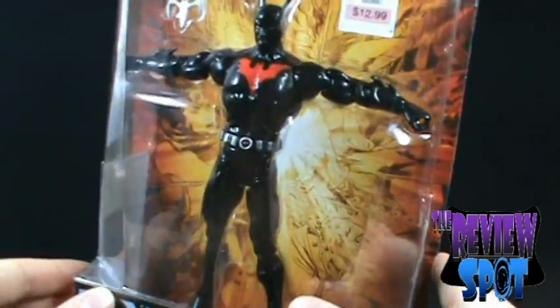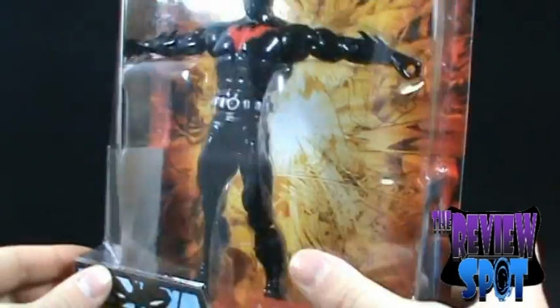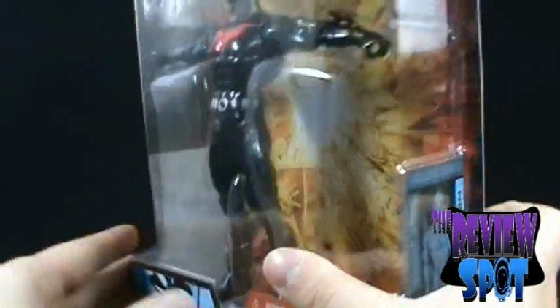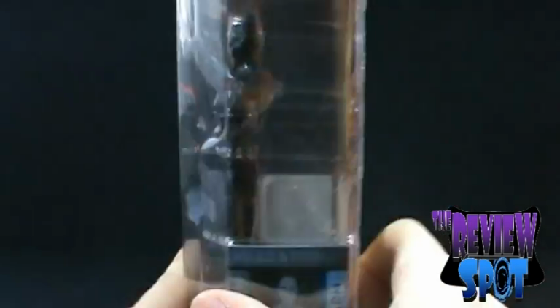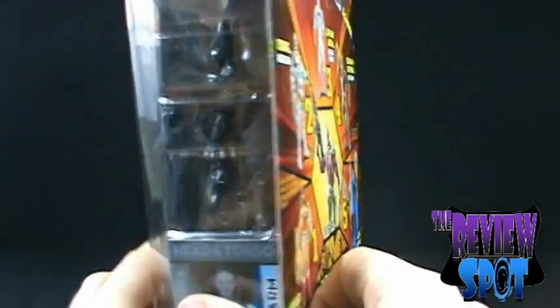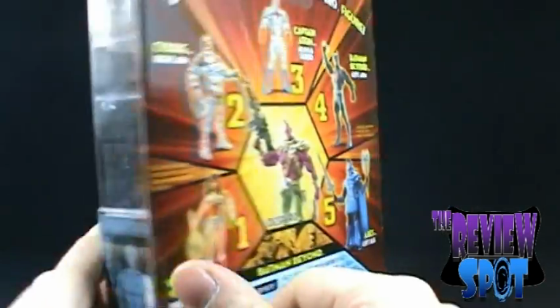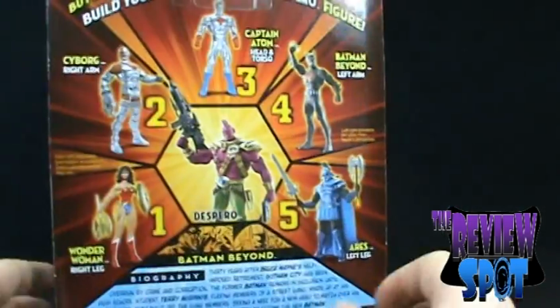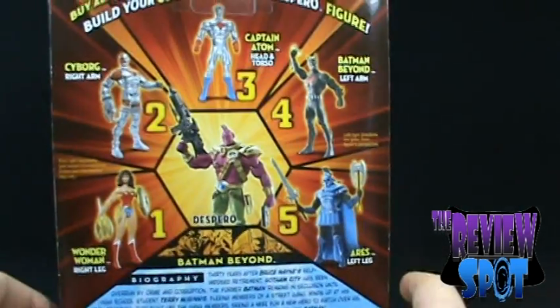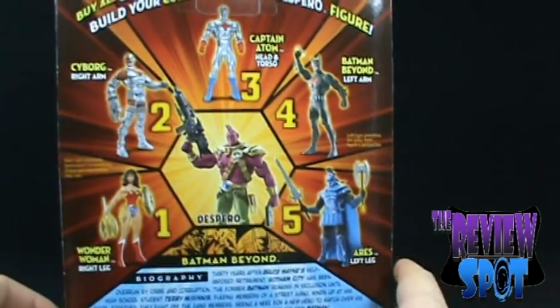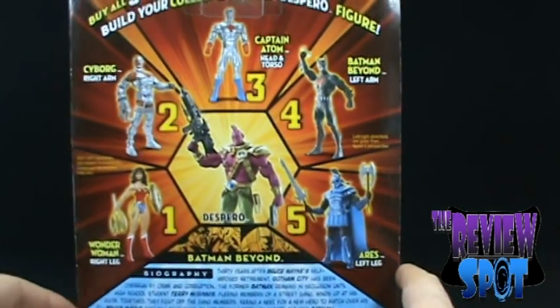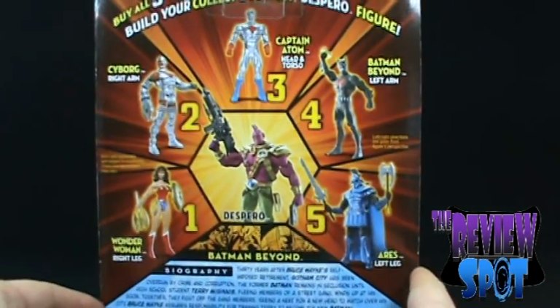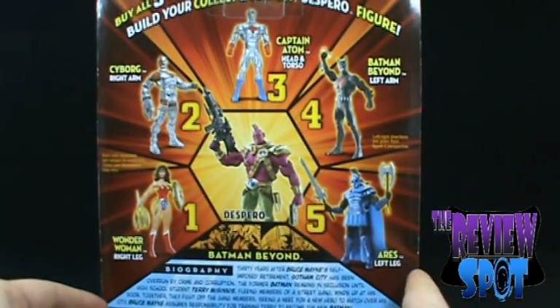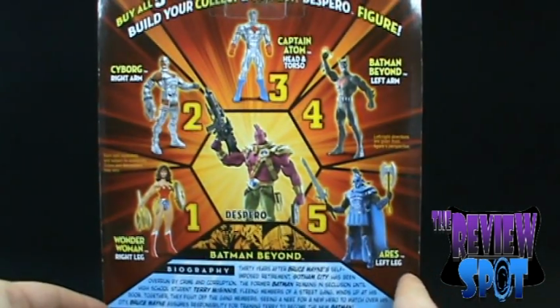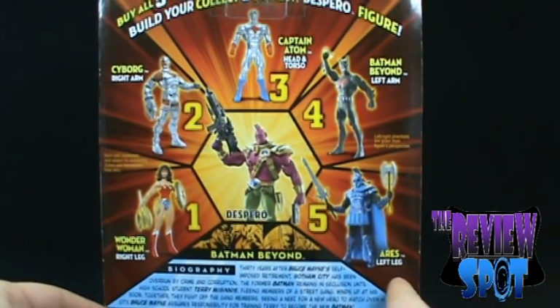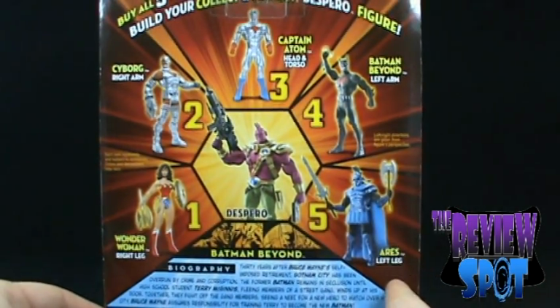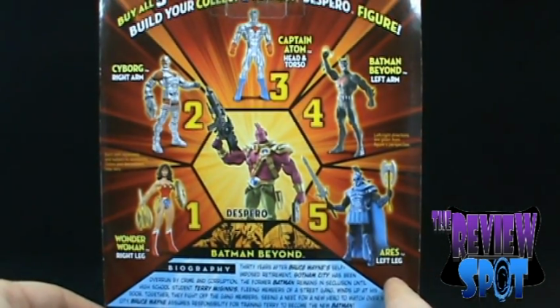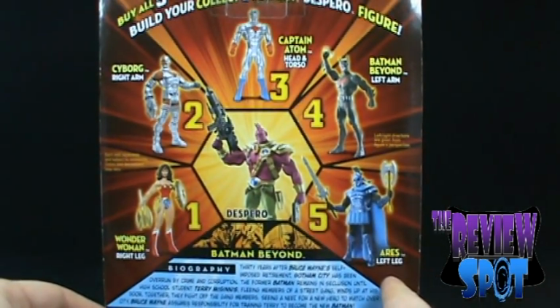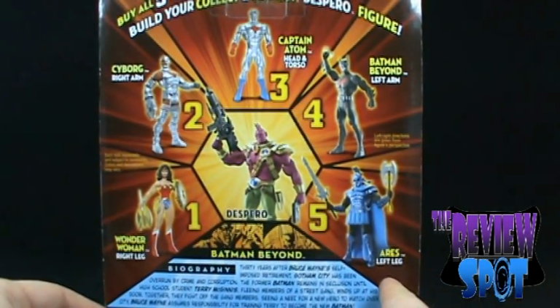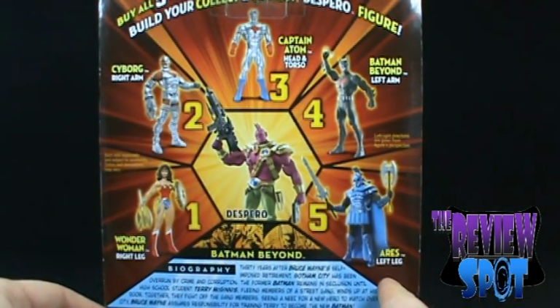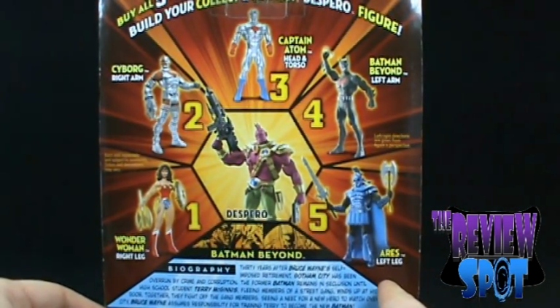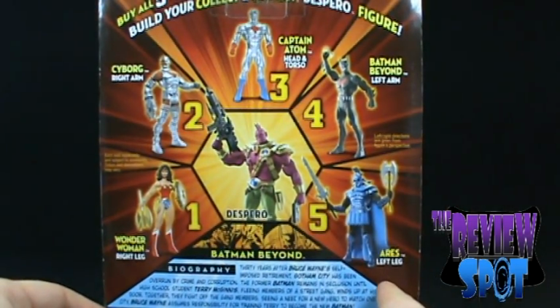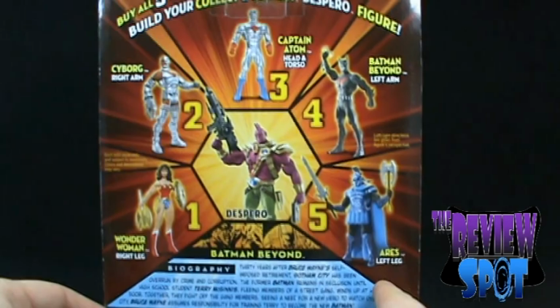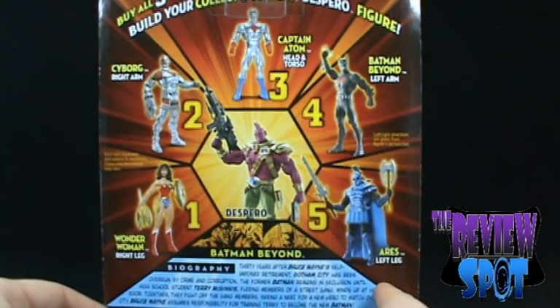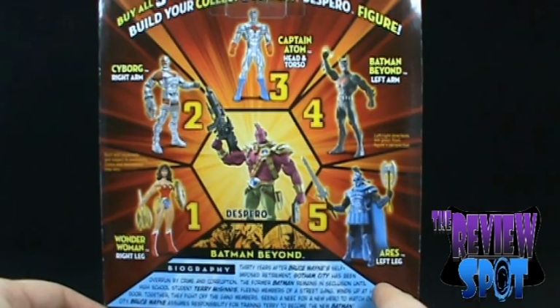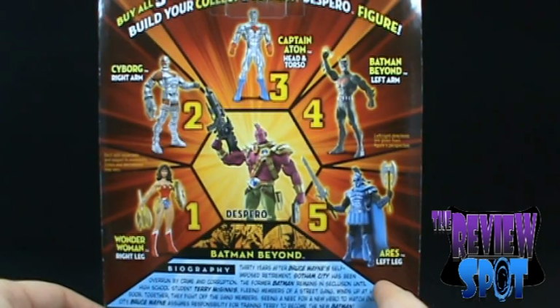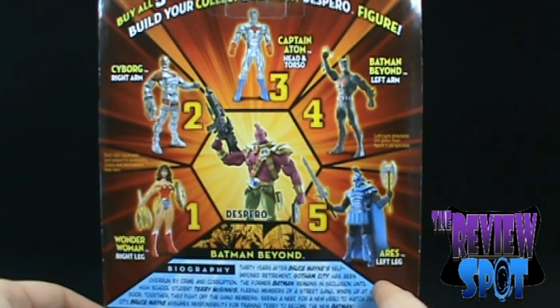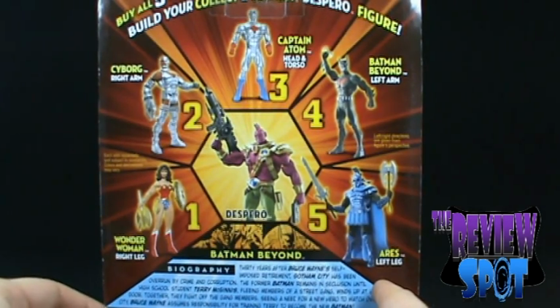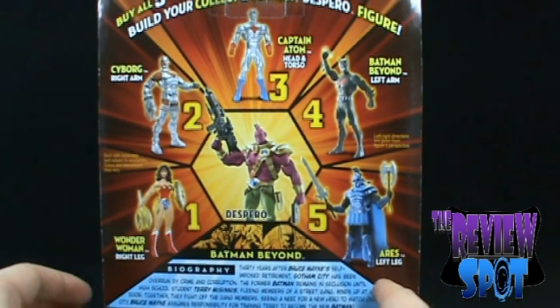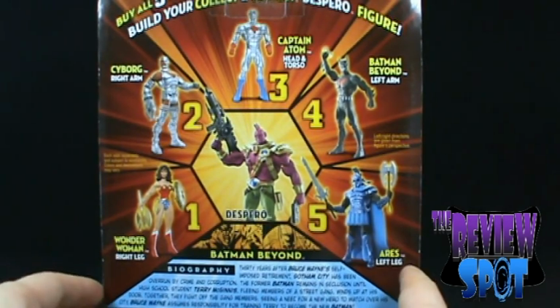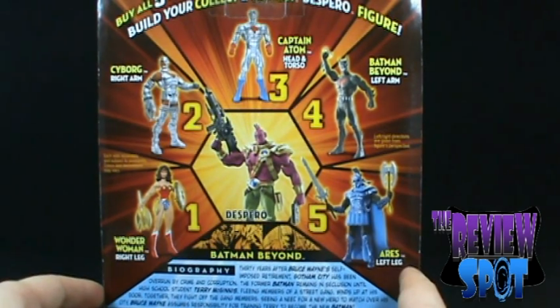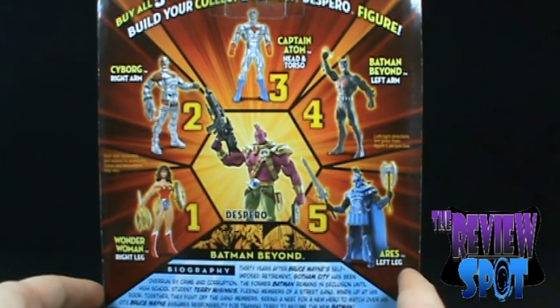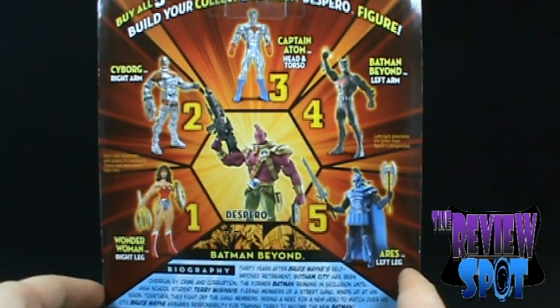On the back, the other figures in this wave are Captain Atom, Batman Beyond, Ares, Wonder Woman, and Cyborg.